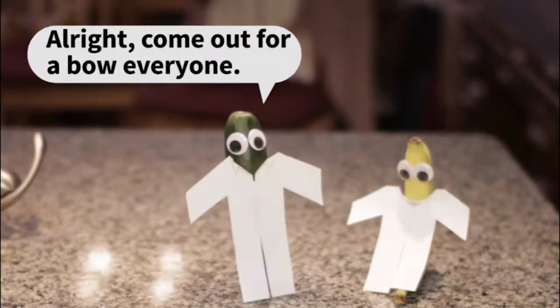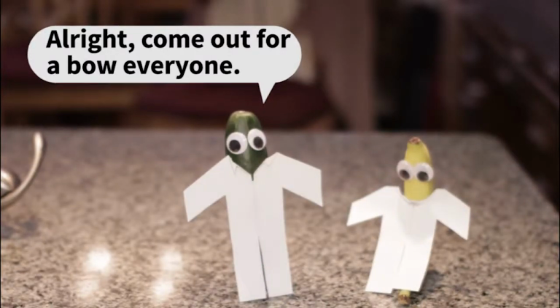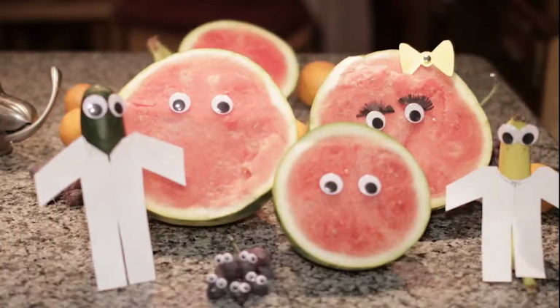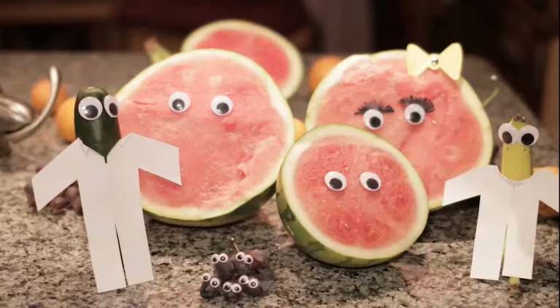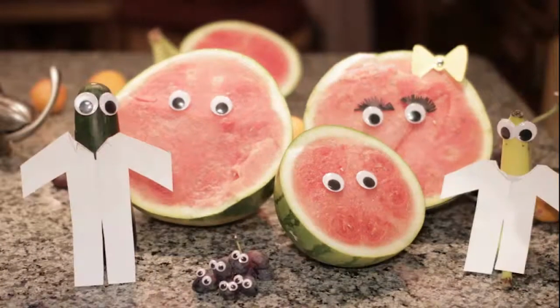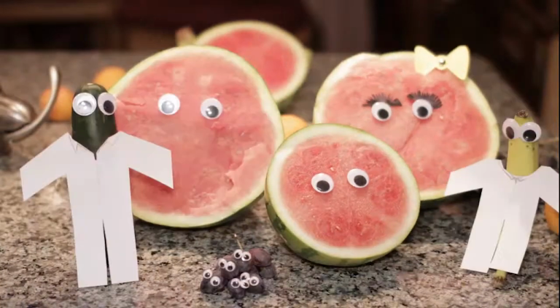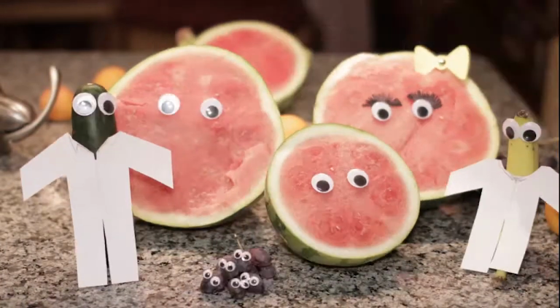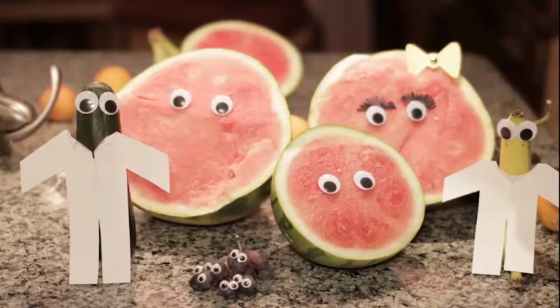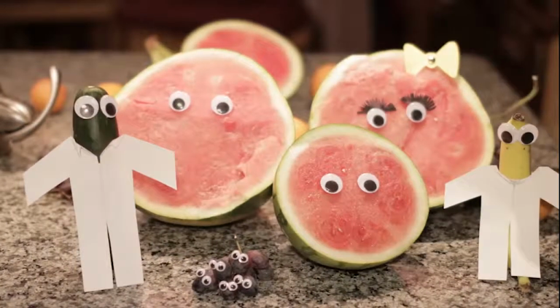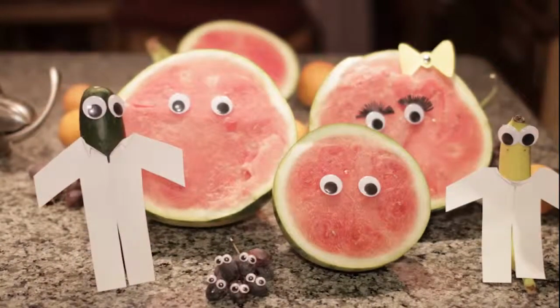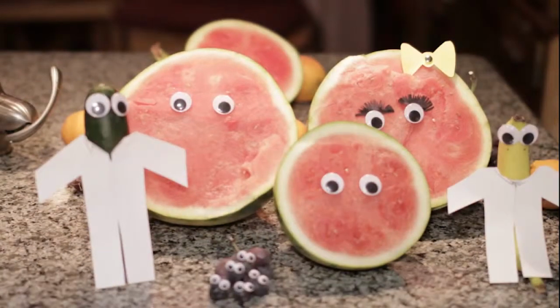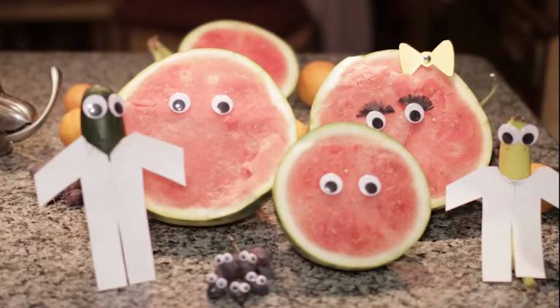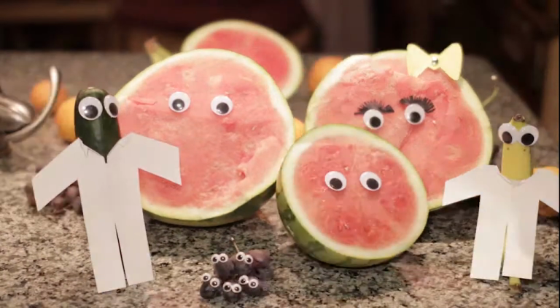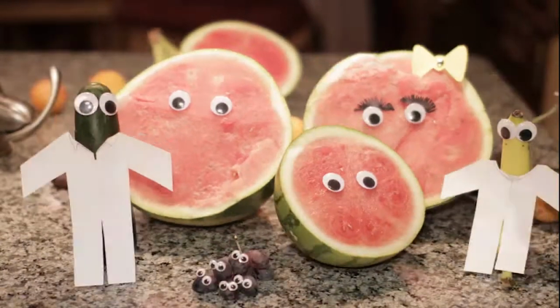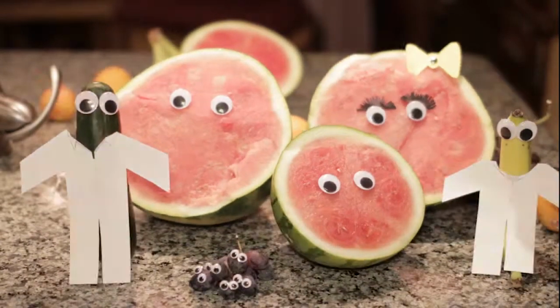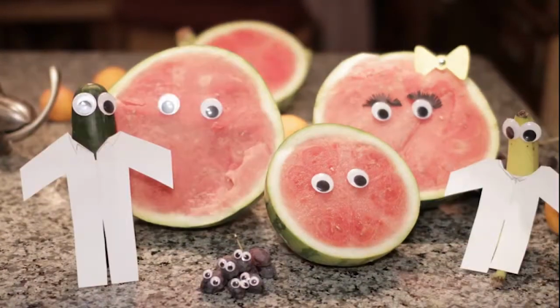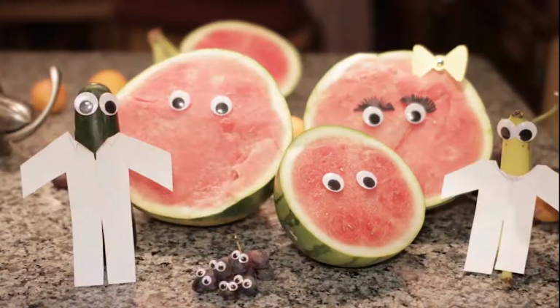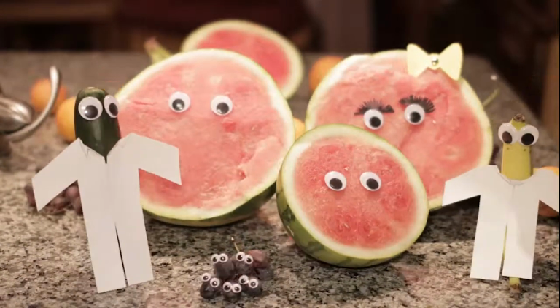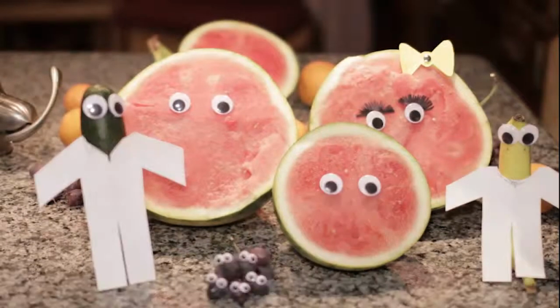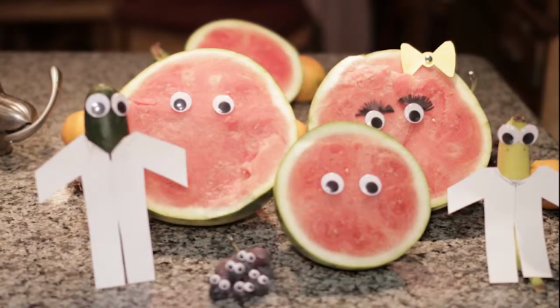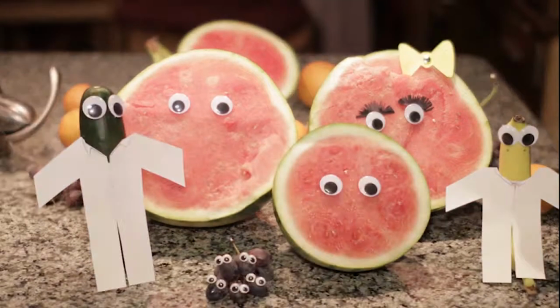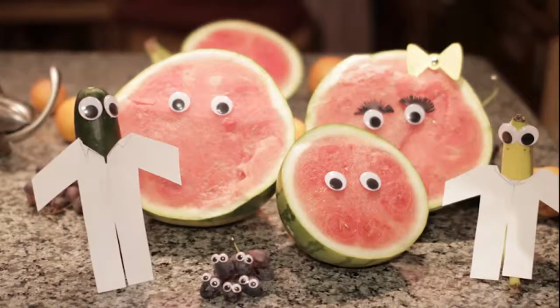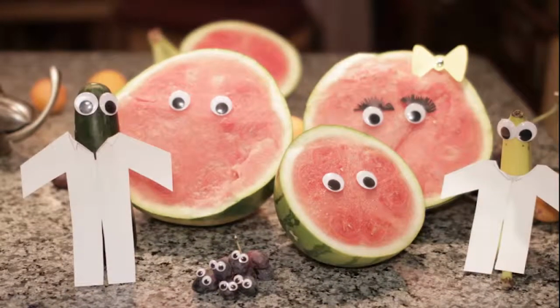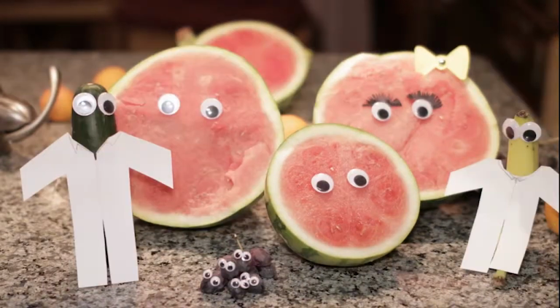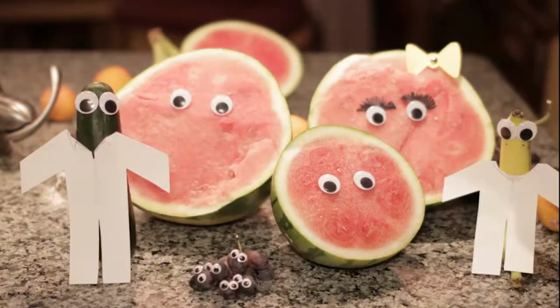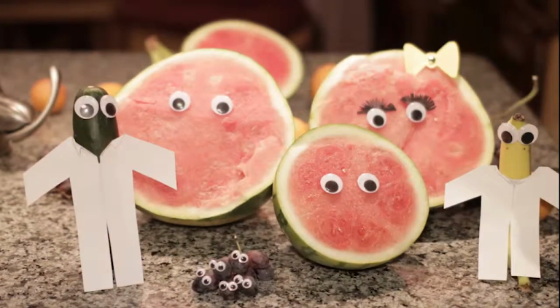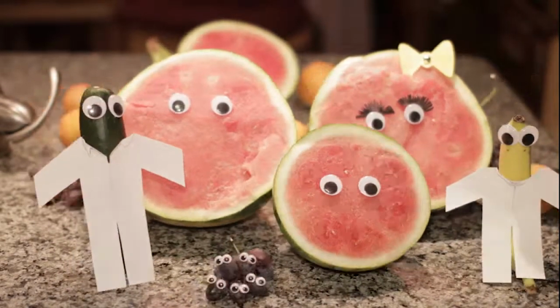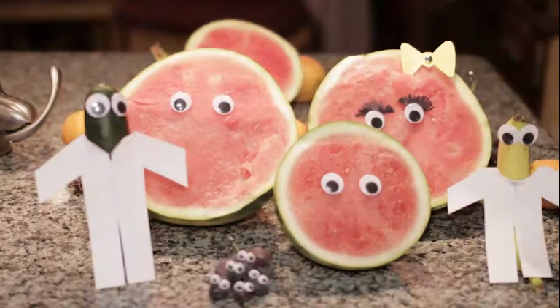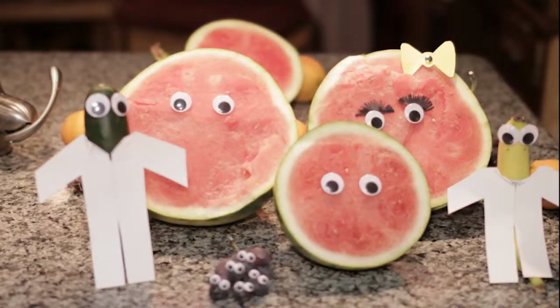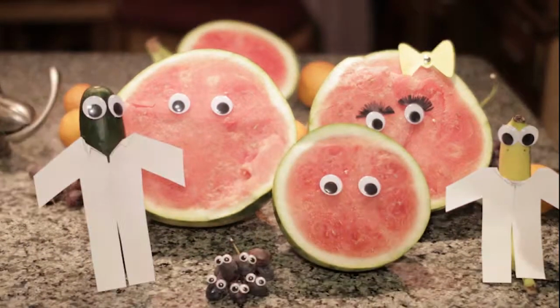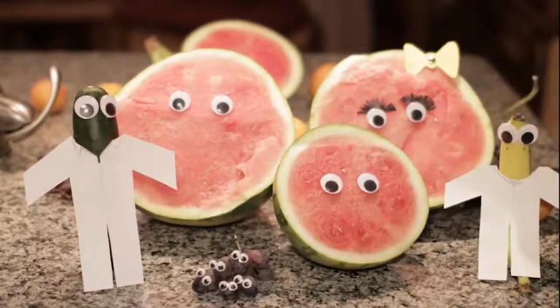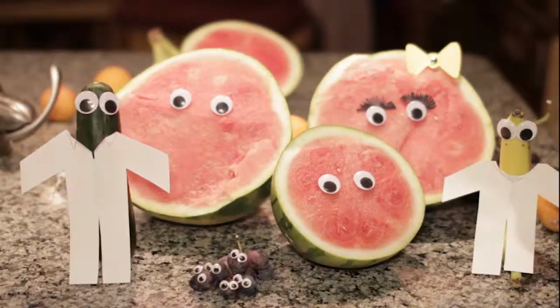And time and time again, buyers choose seedless fruit. You don't have to spit out the watermelon seeds. It's a simpler way to eat.